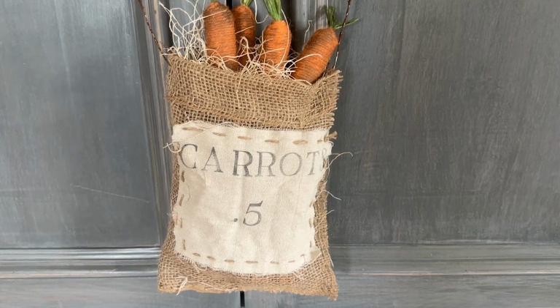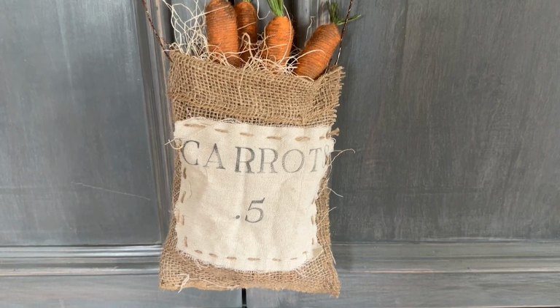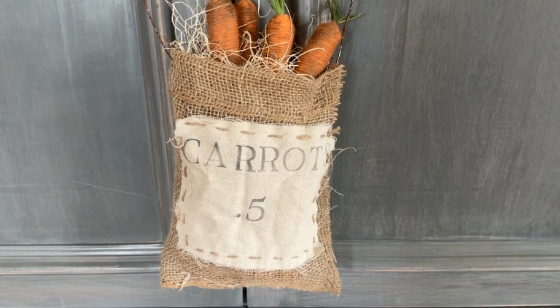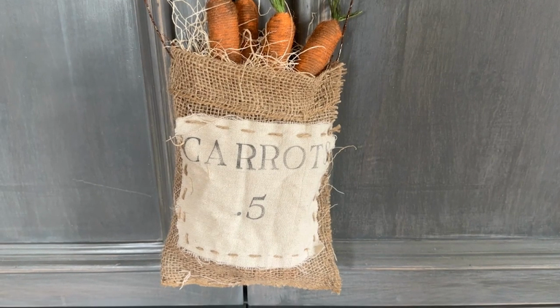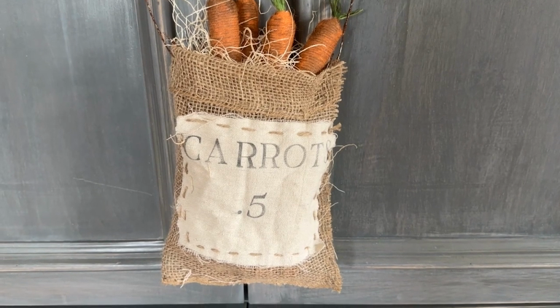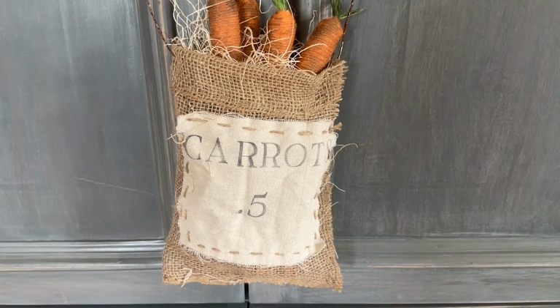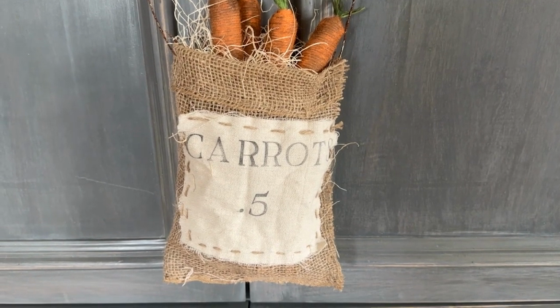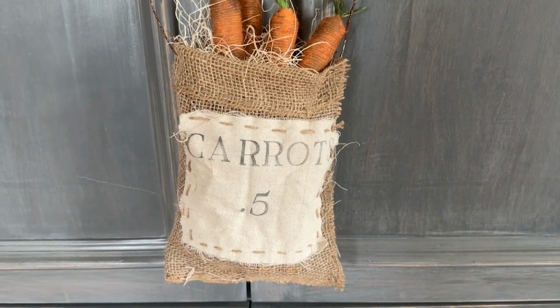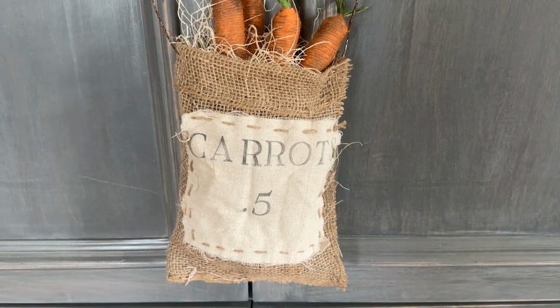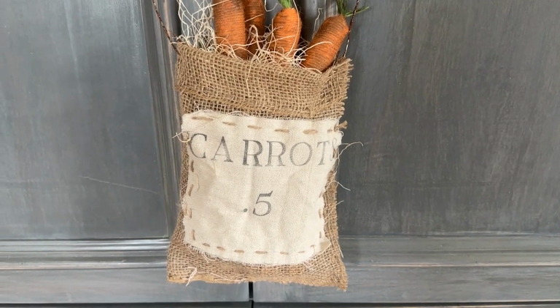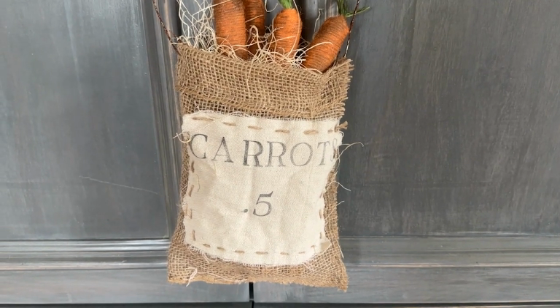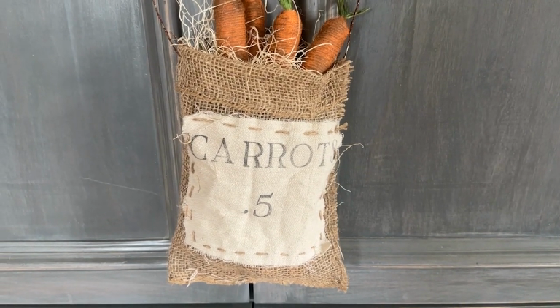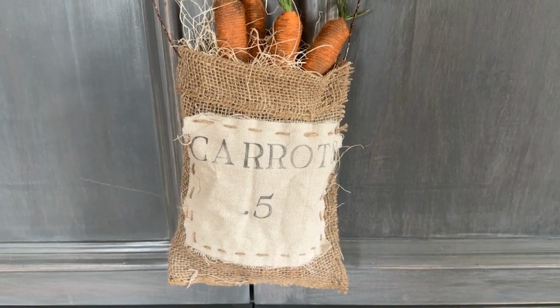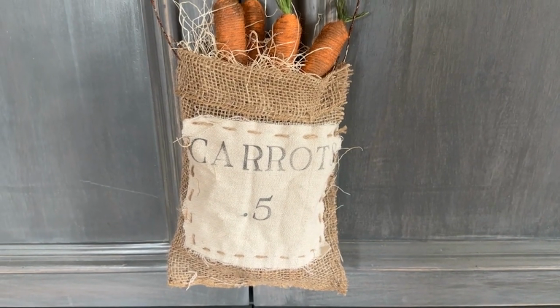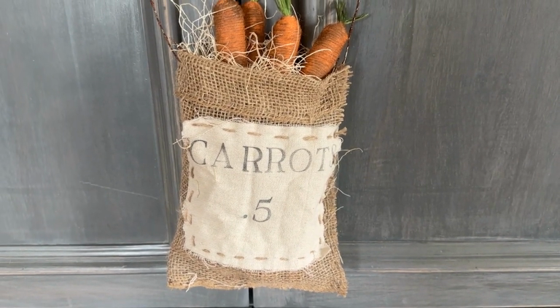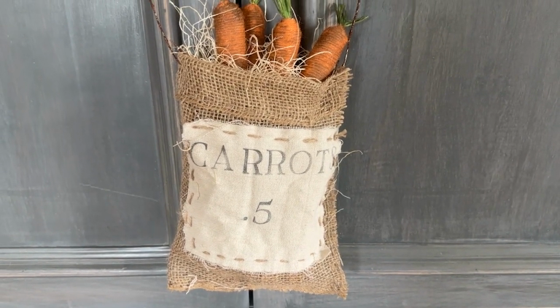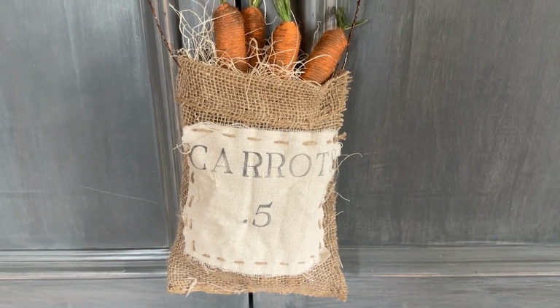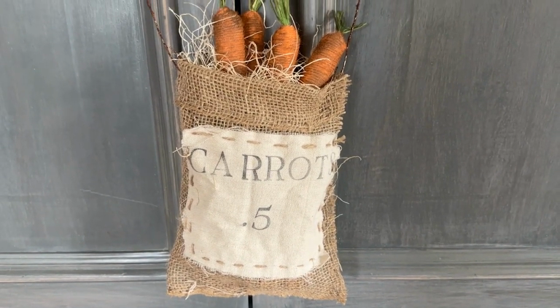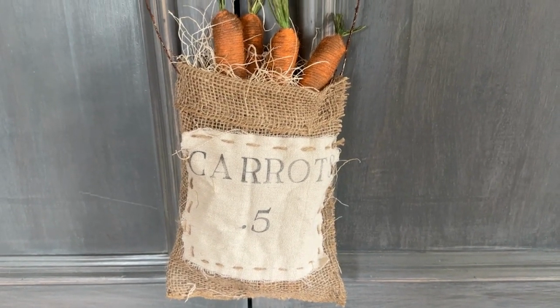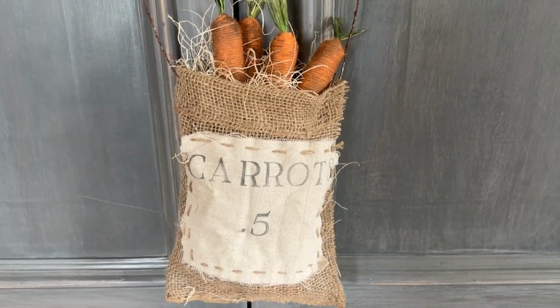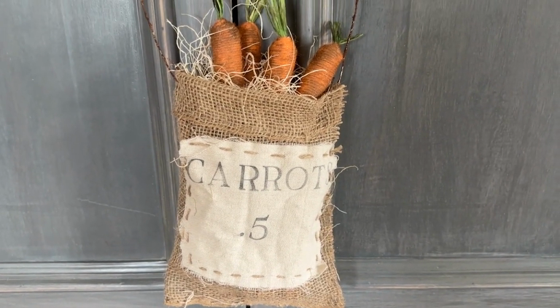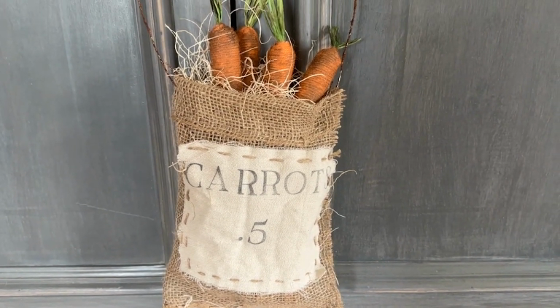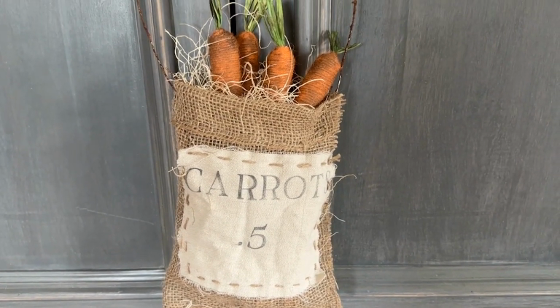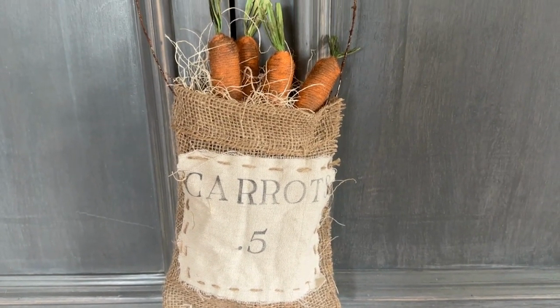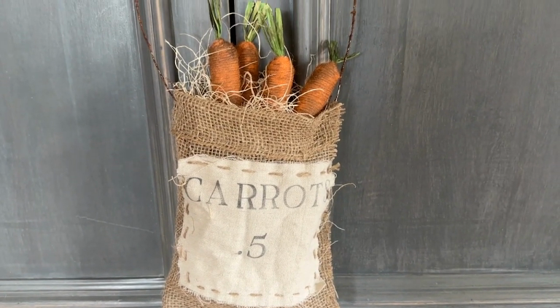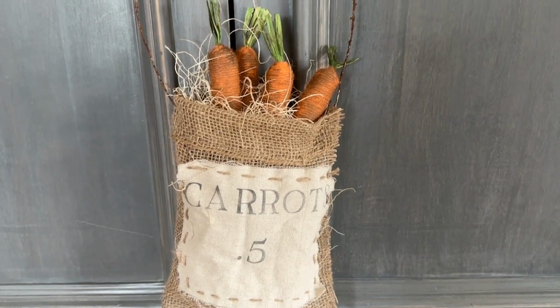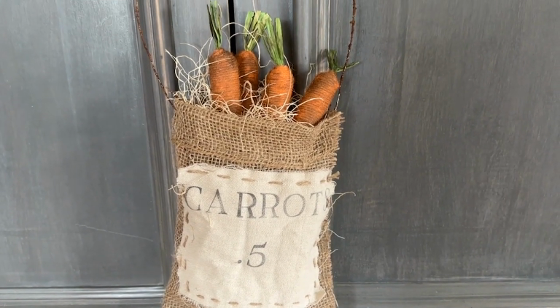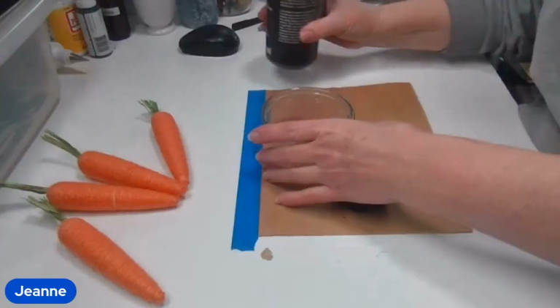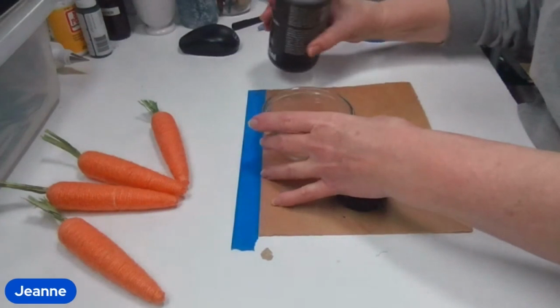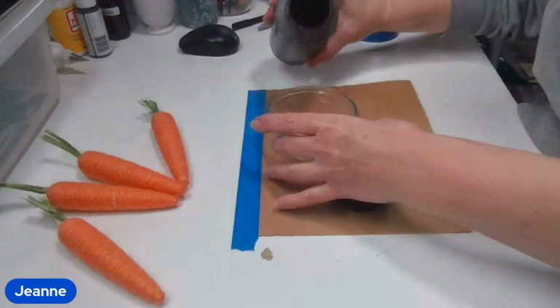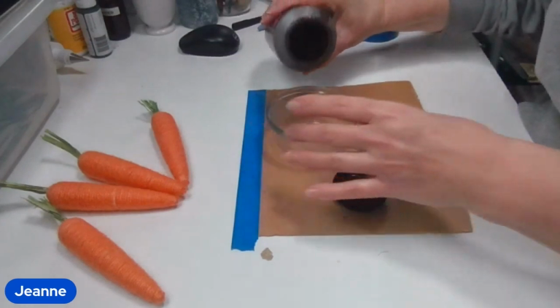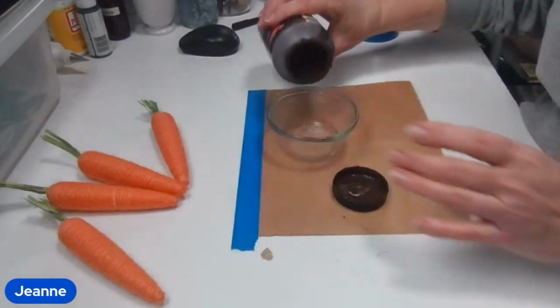Hi everyone! In today's quick video I'm going to show you how you can make this carrot bag for your spring decor out of burlap.